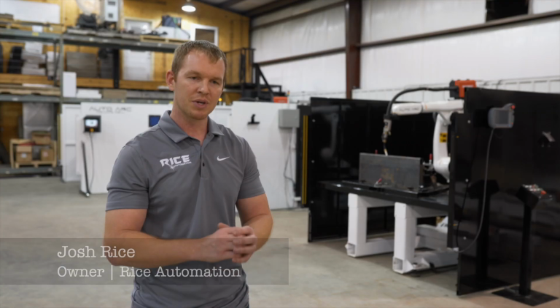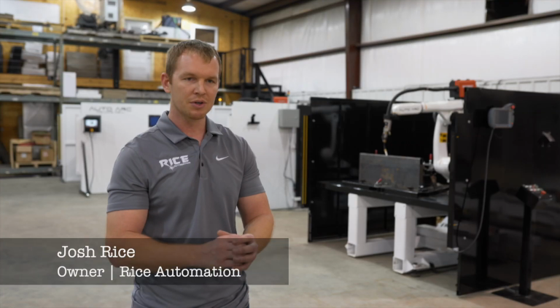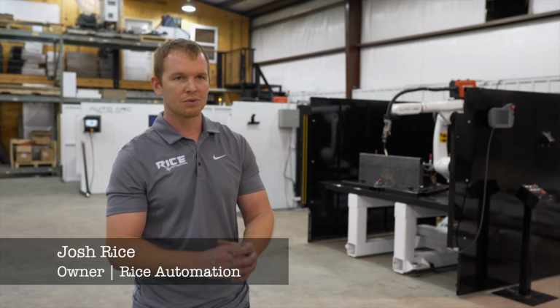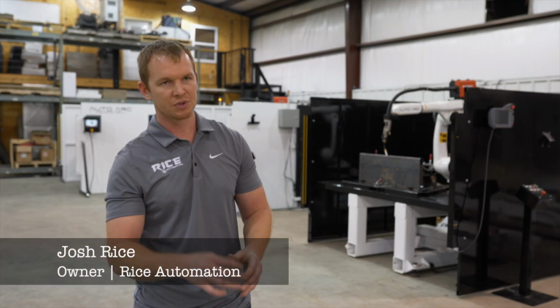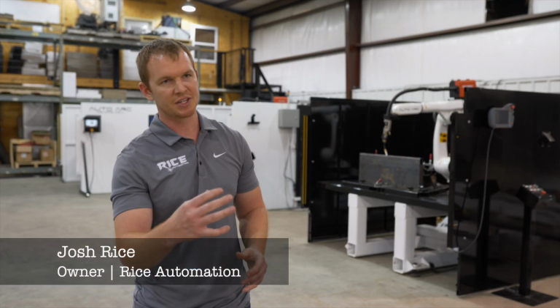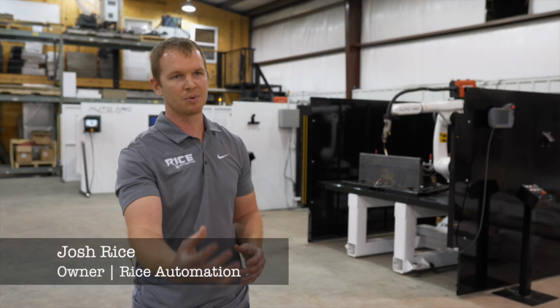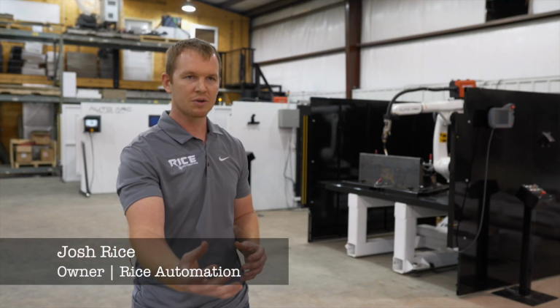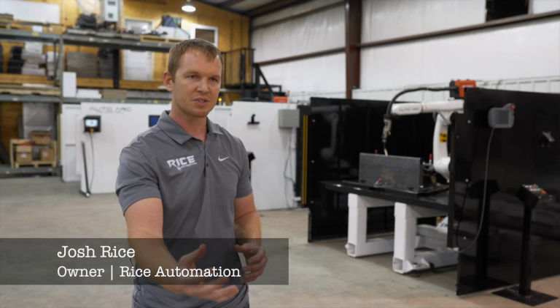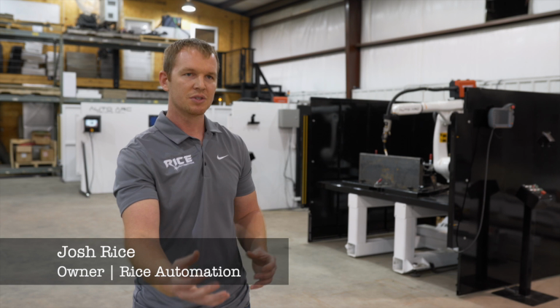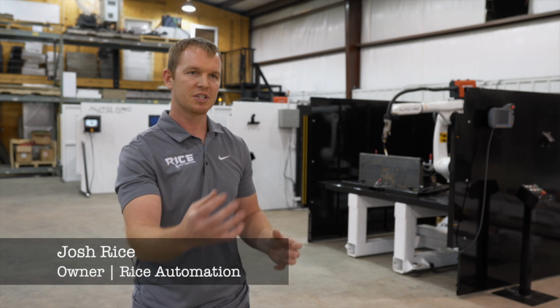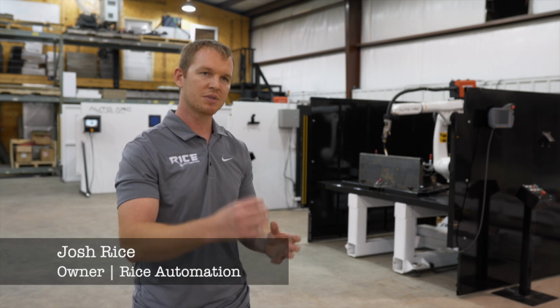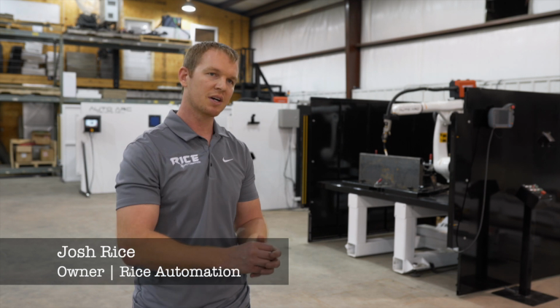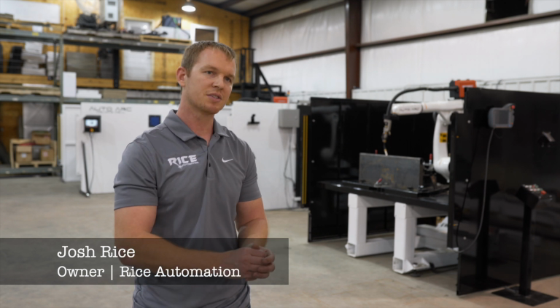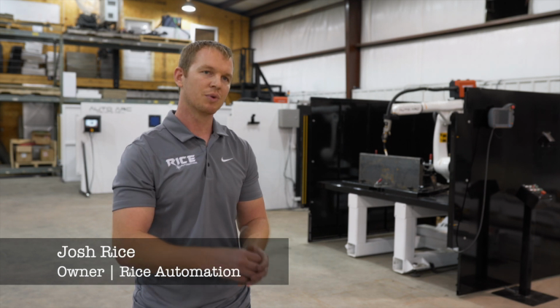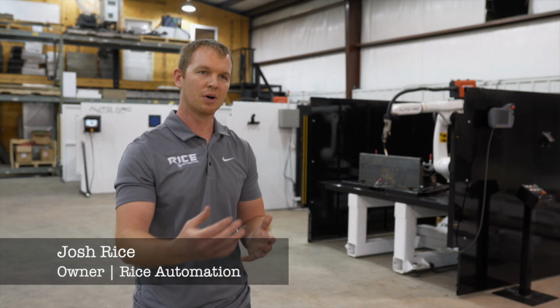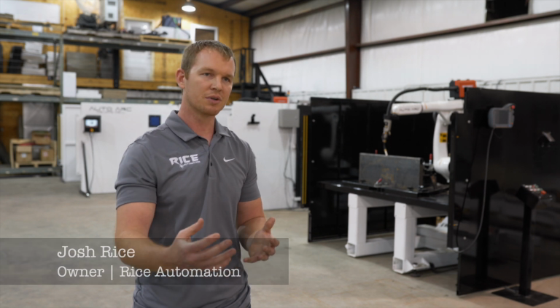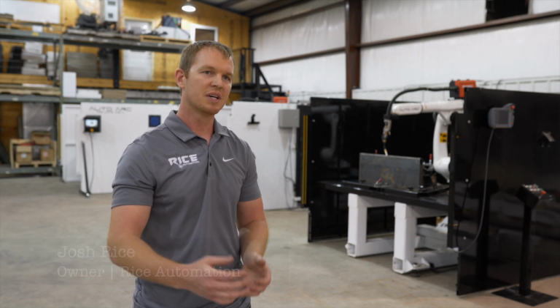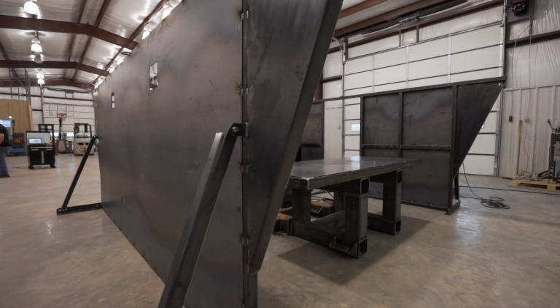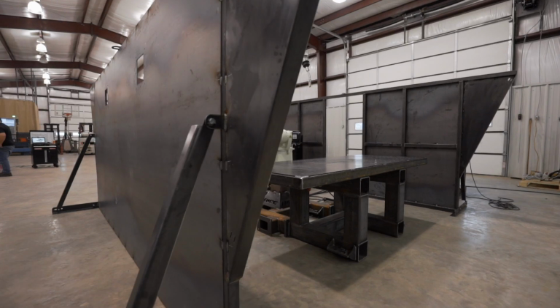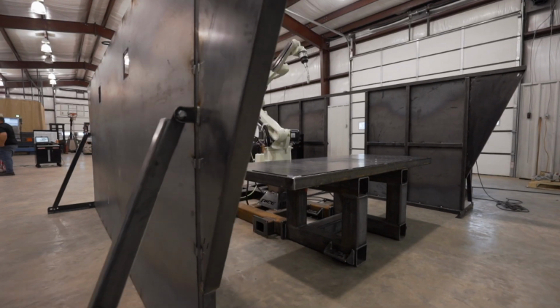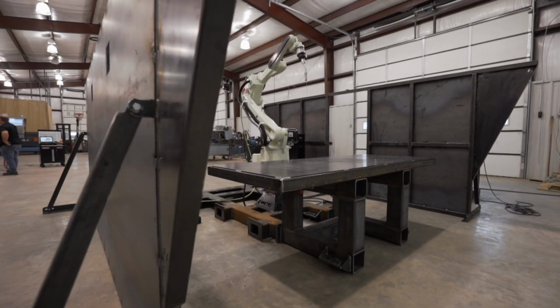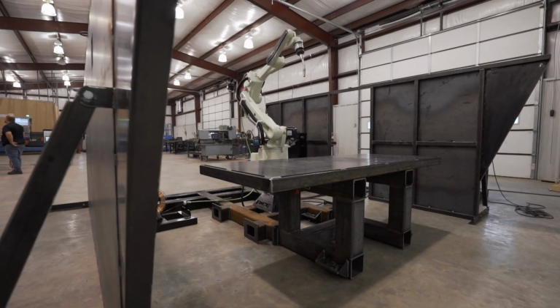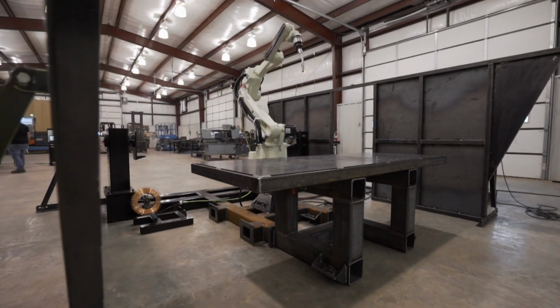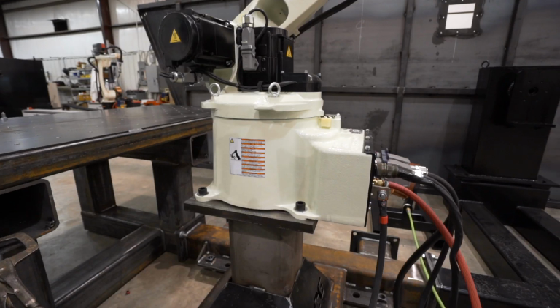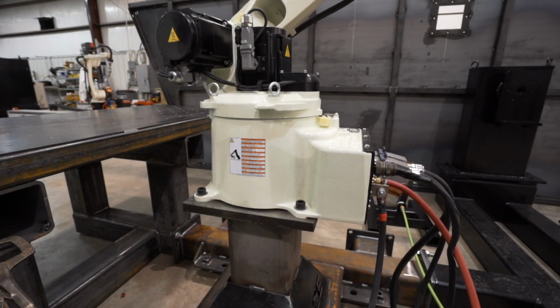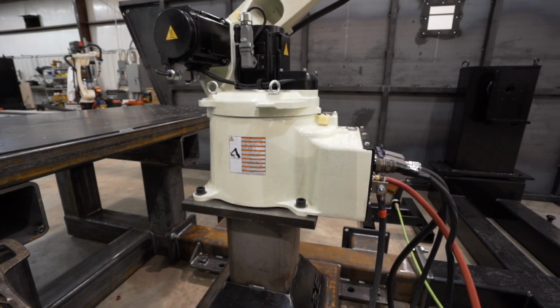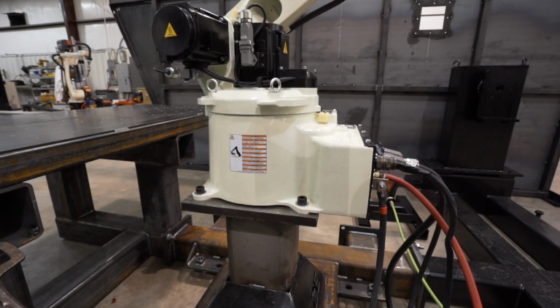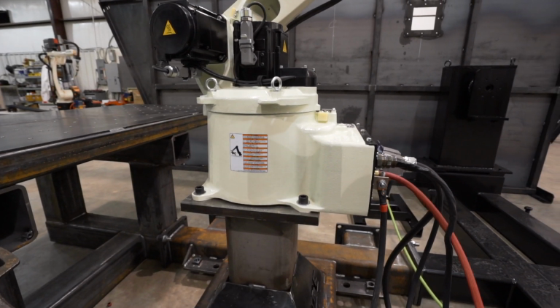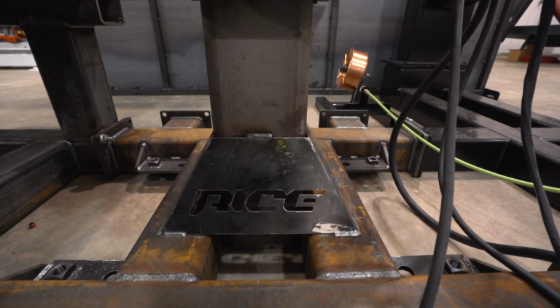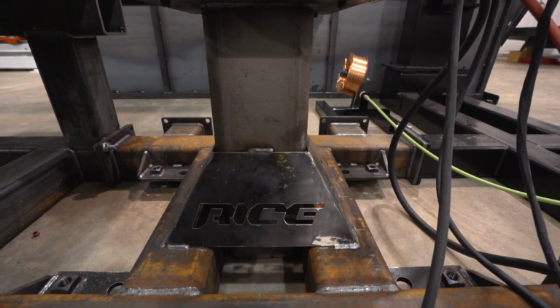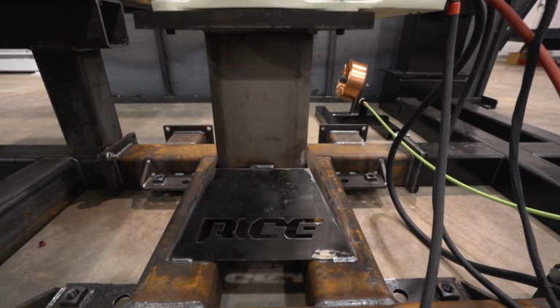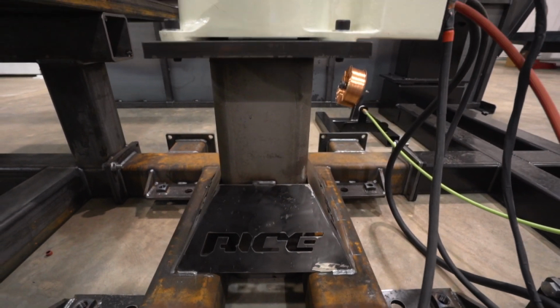What we do: we'll take your parts, you send them to us, we weld them, and then we proof it out to make sure that robotics is a good fit for you.